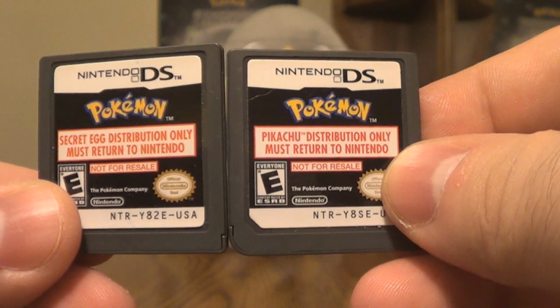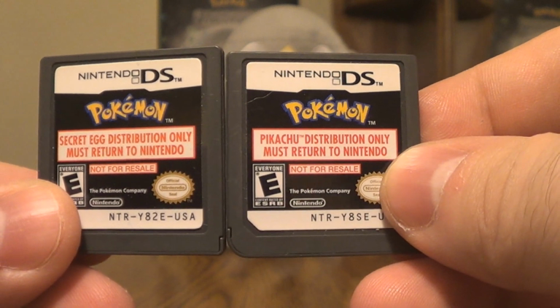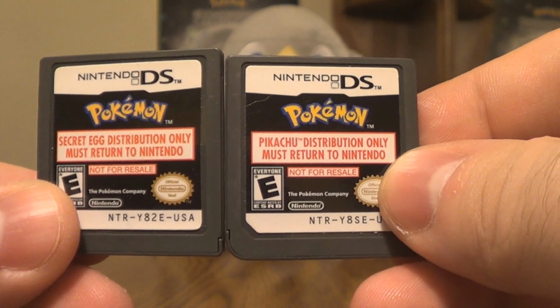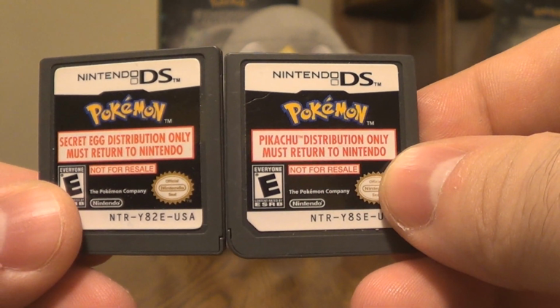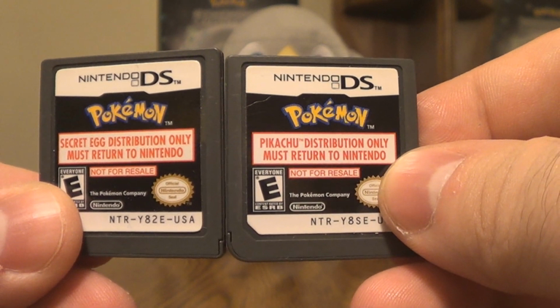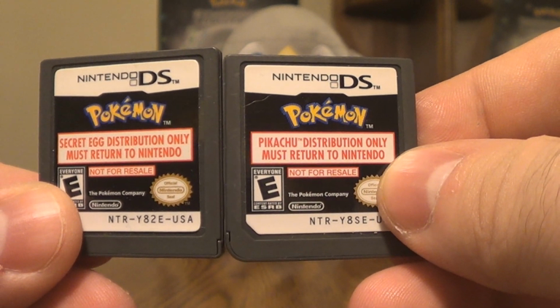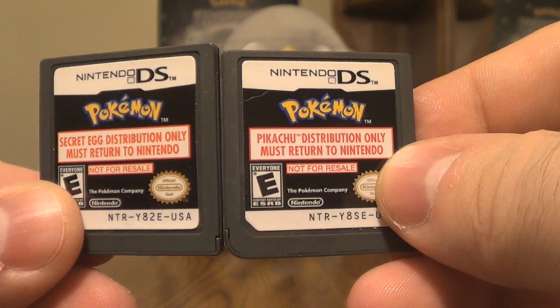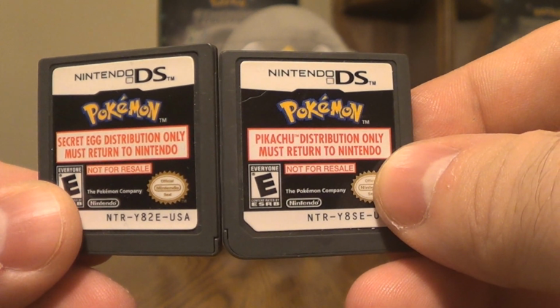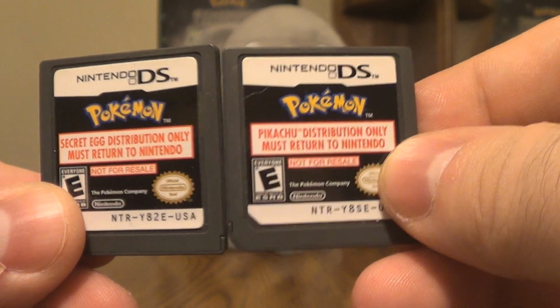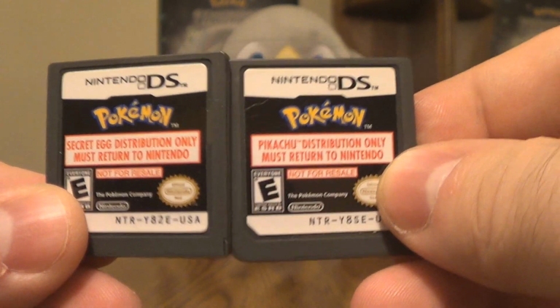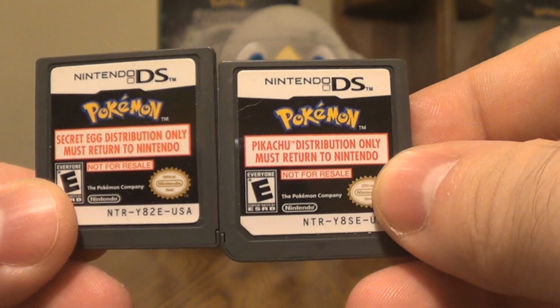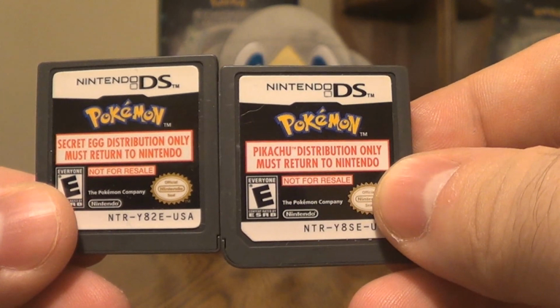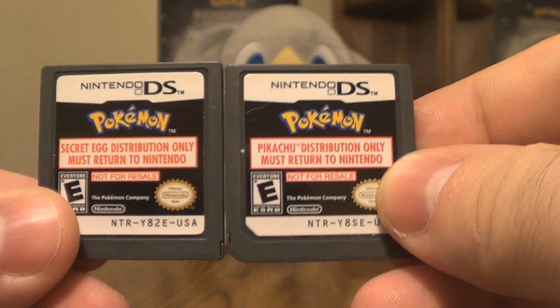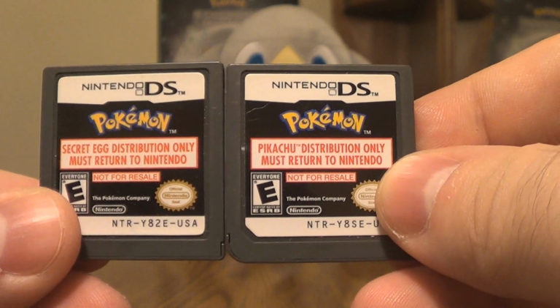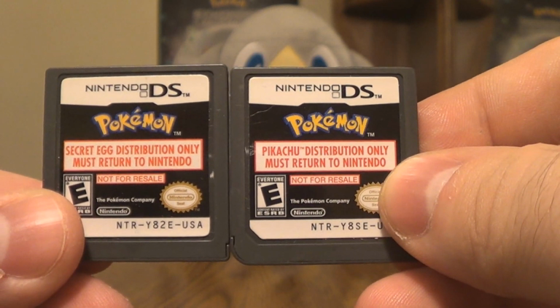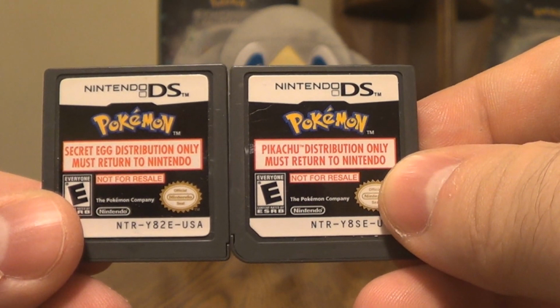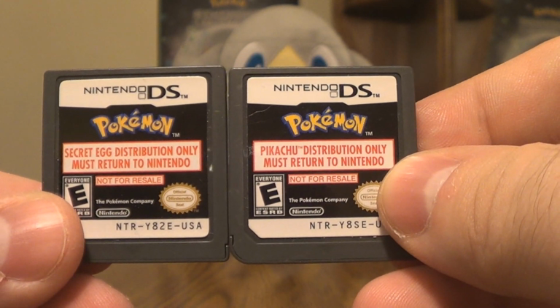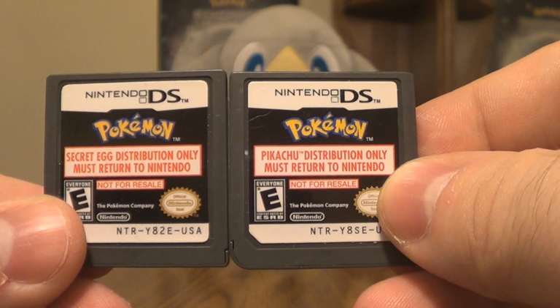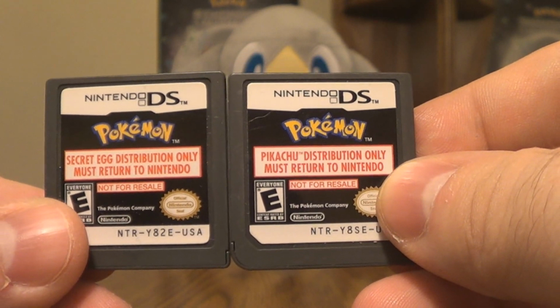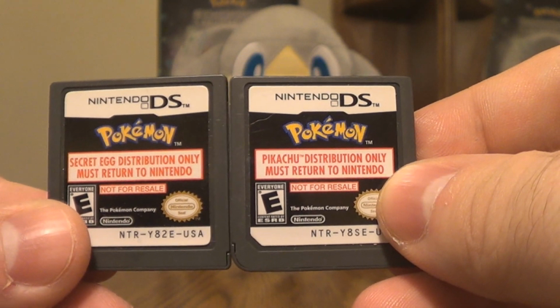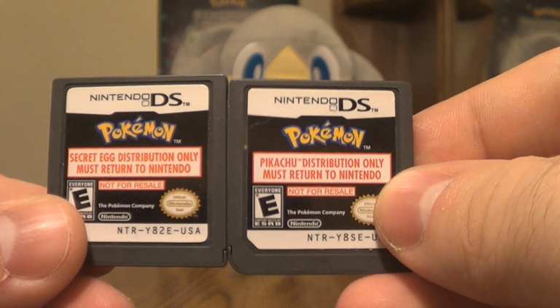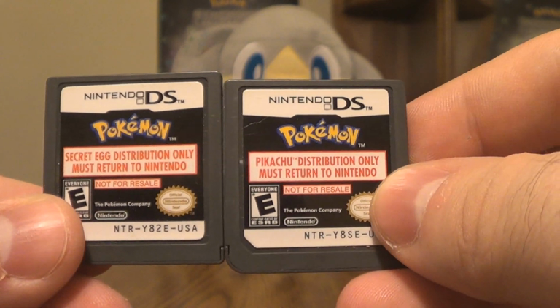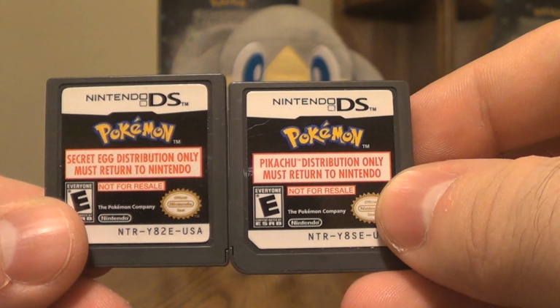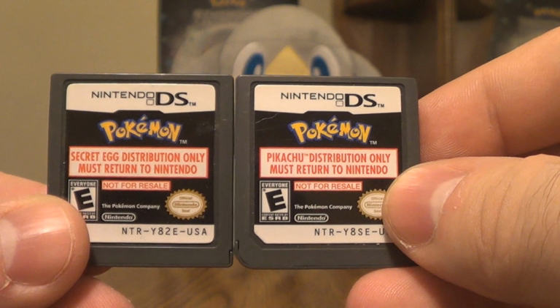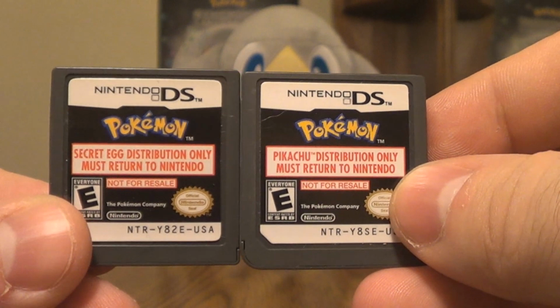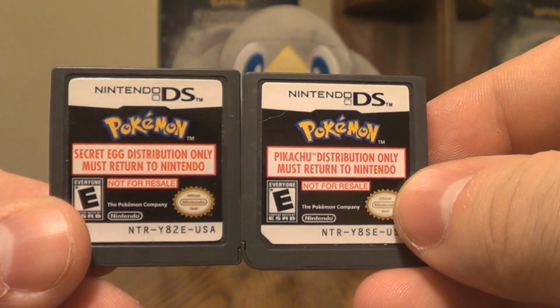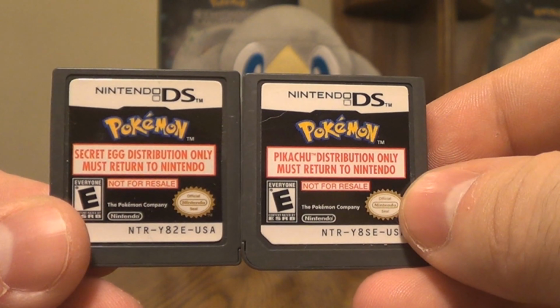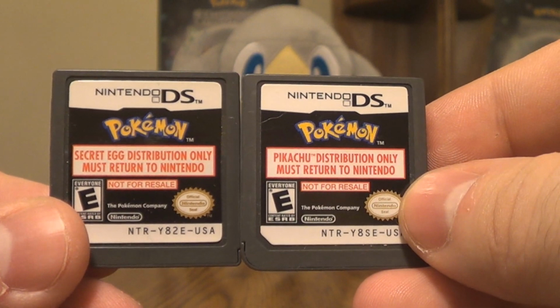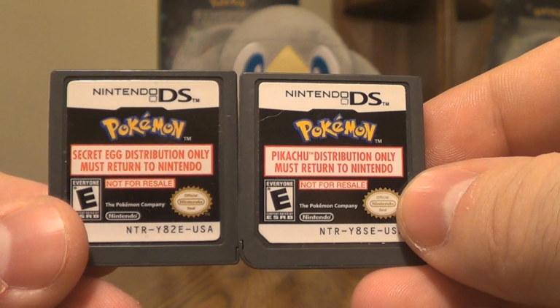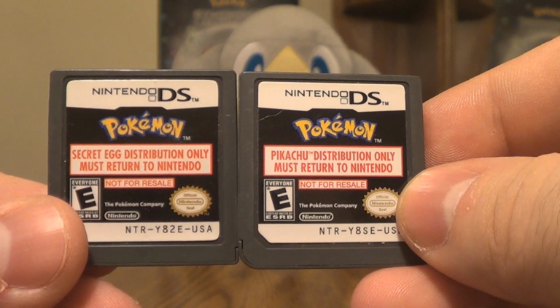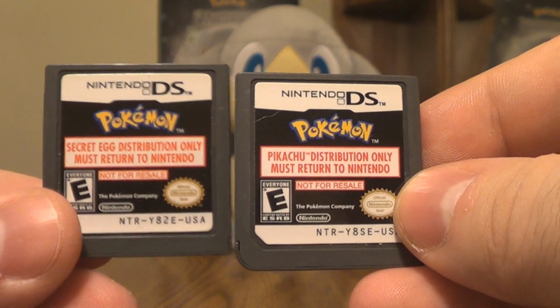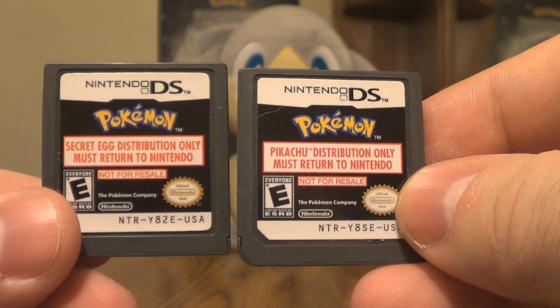I am so excited to have these. I didn't even know that these existed until recently, like literally only a month or two ago. I happened upon a random video on YouTube, so let me explain what these are.